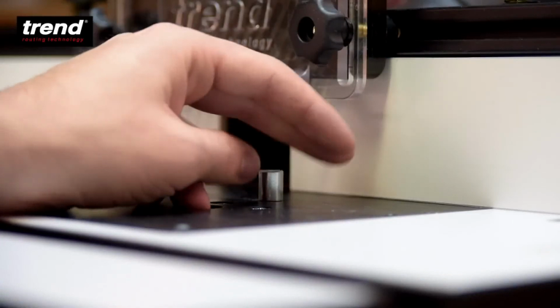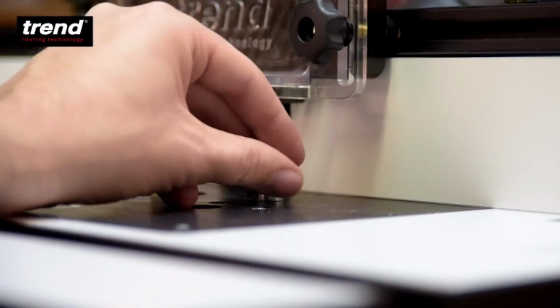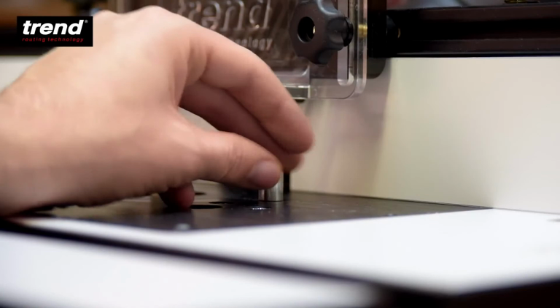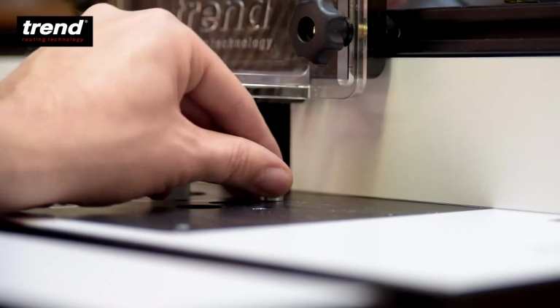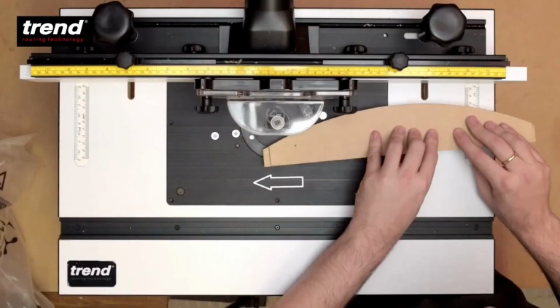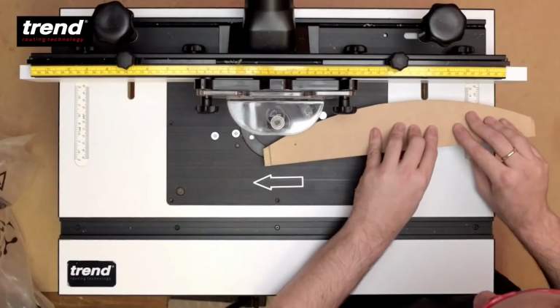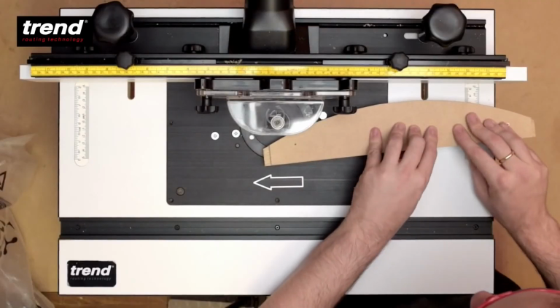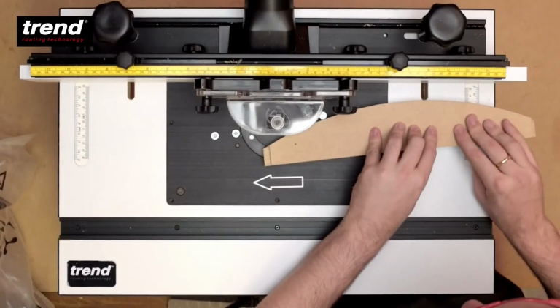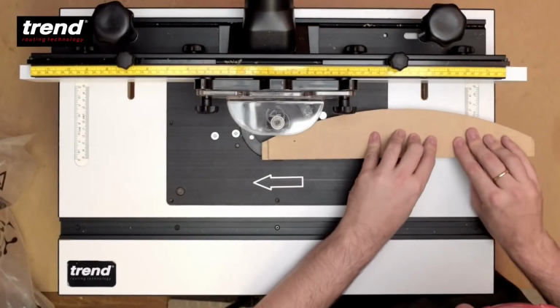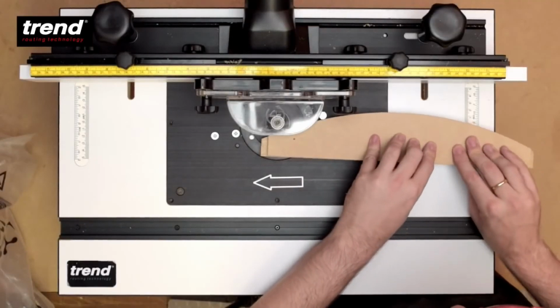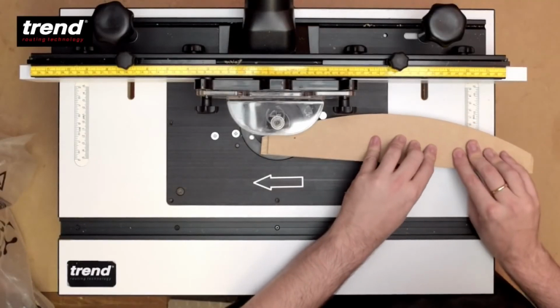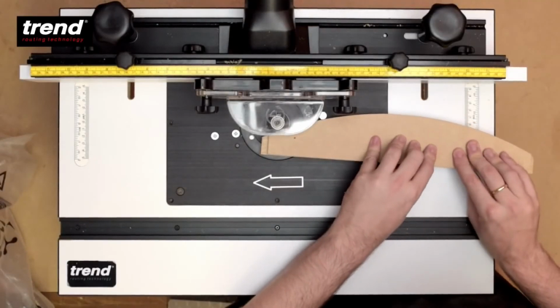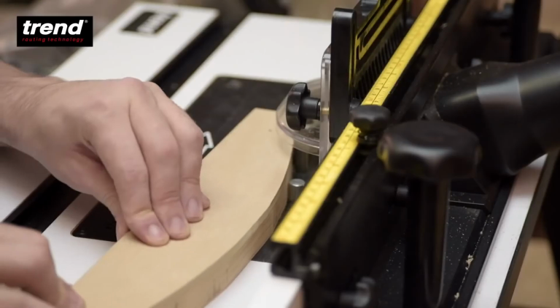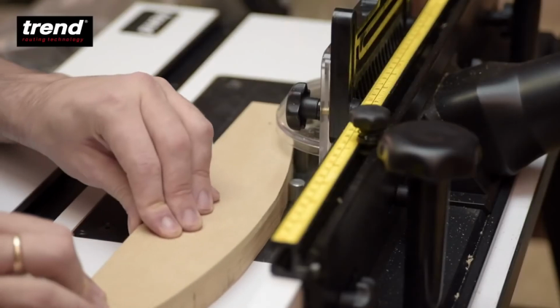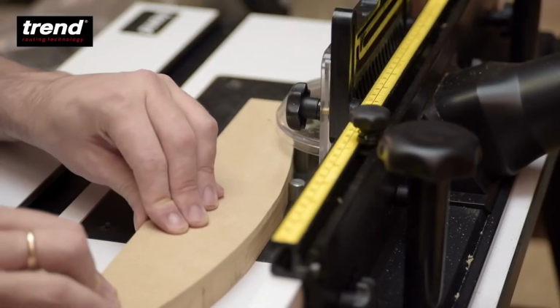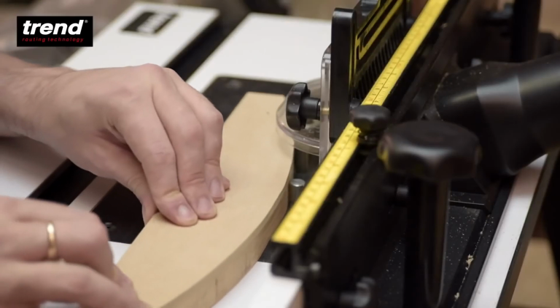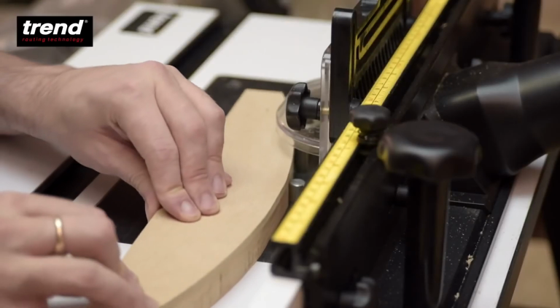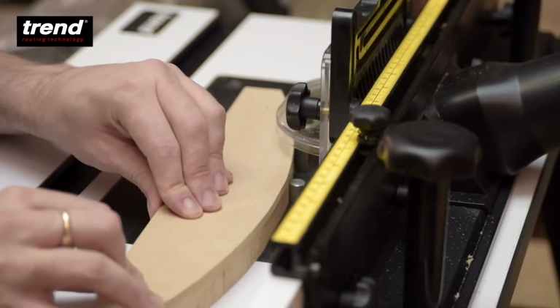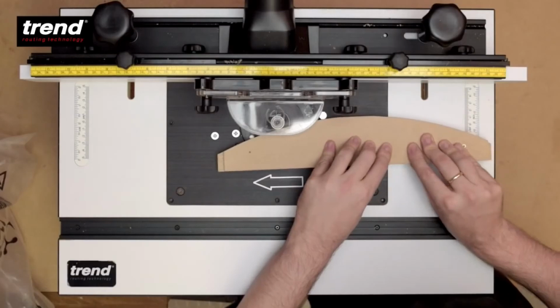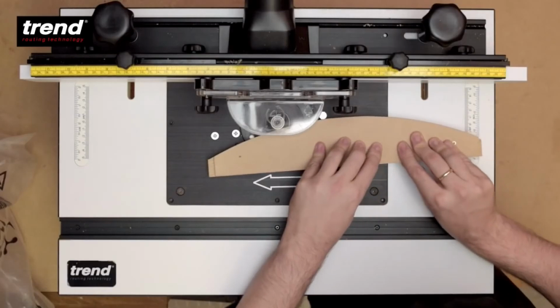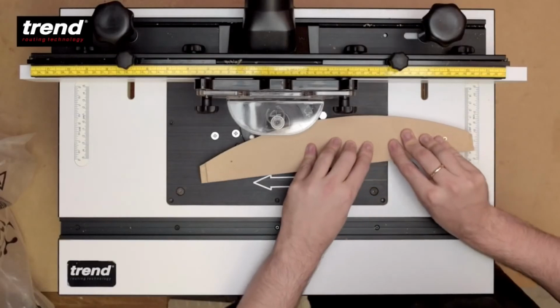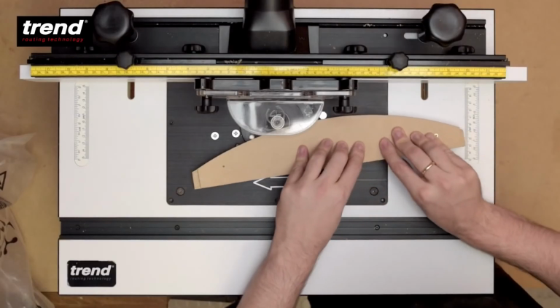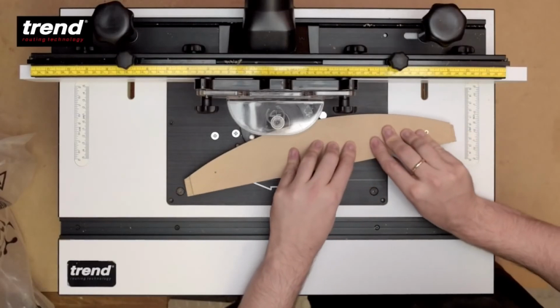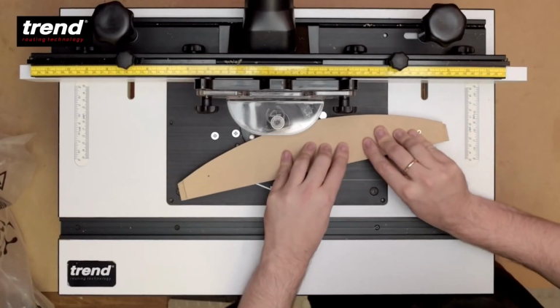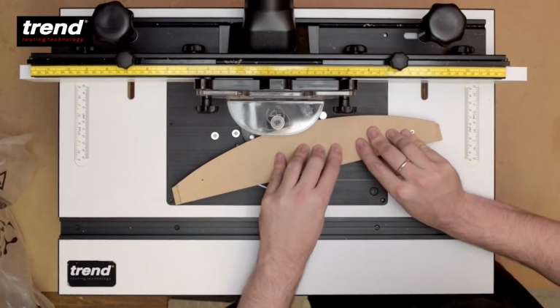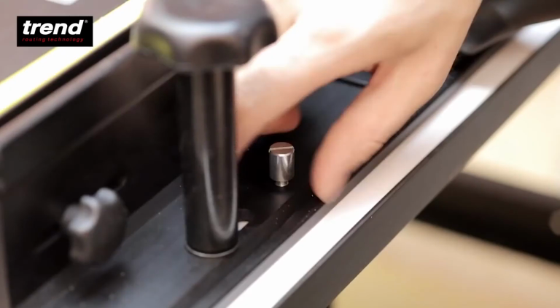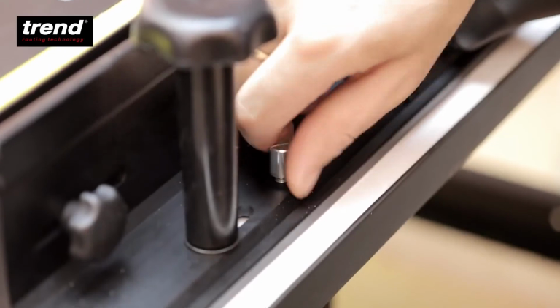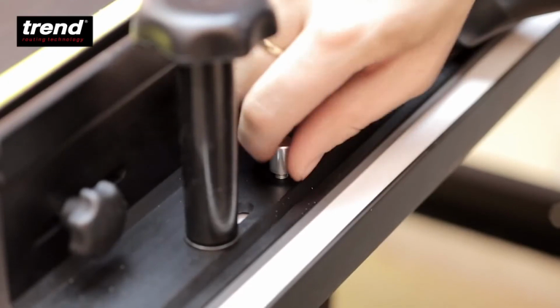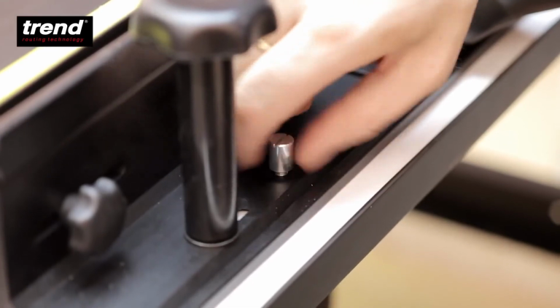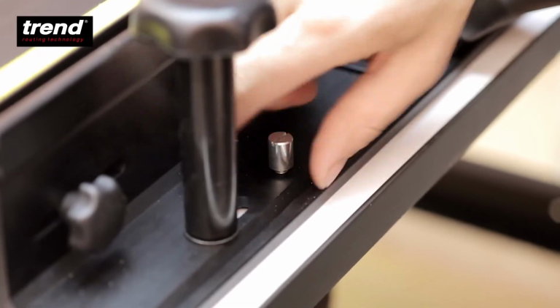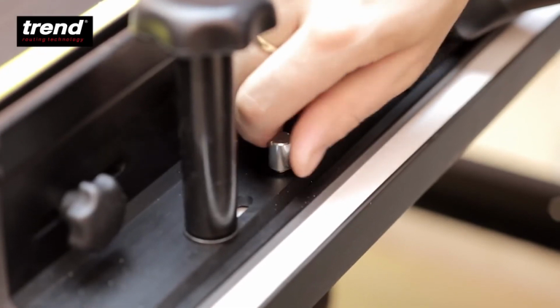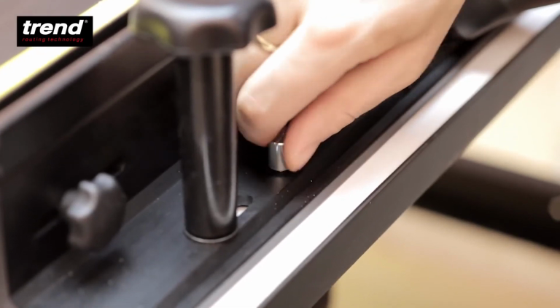A lead-on pin provides stability when doing bearing guided work. It can be stored behind the back fence when not in use.